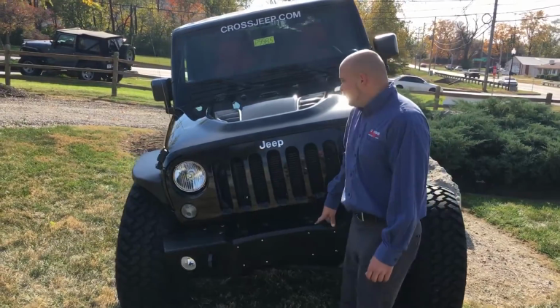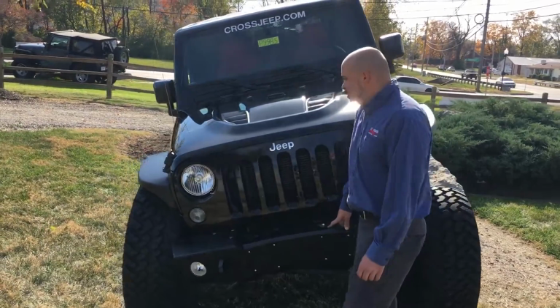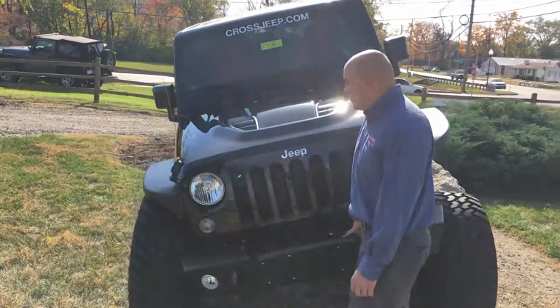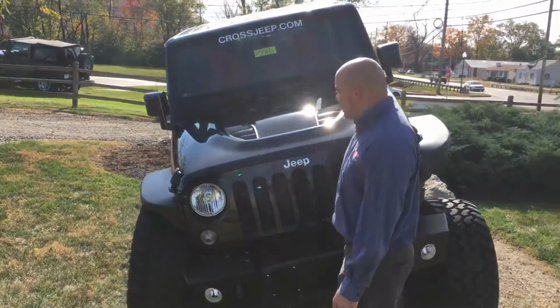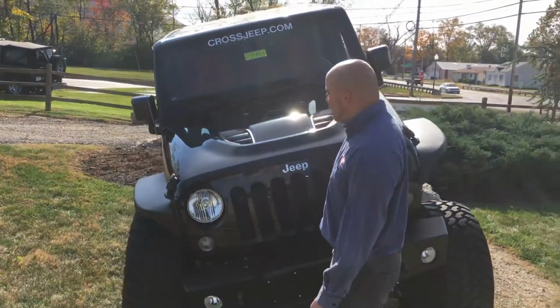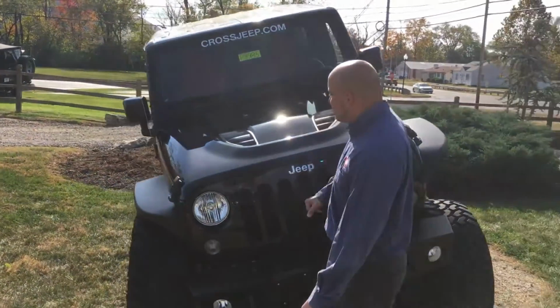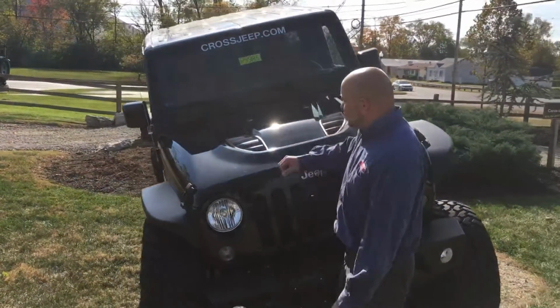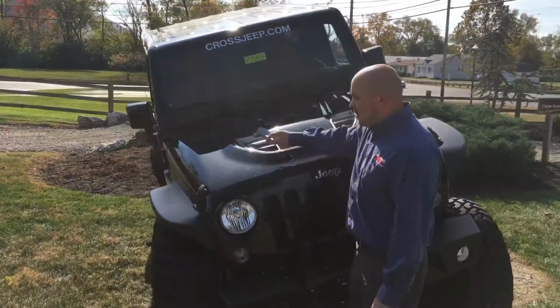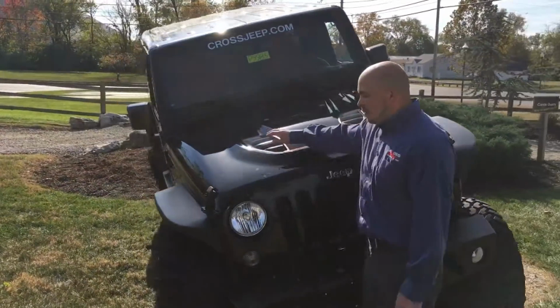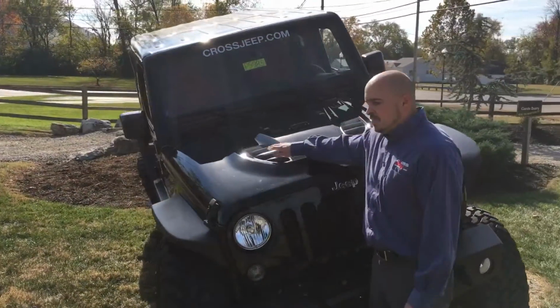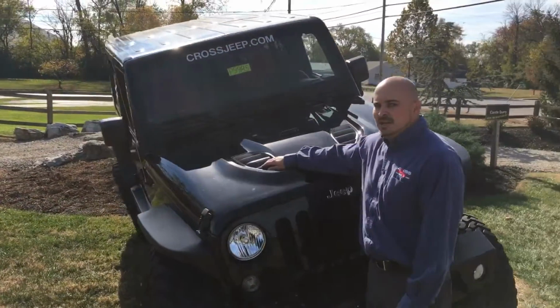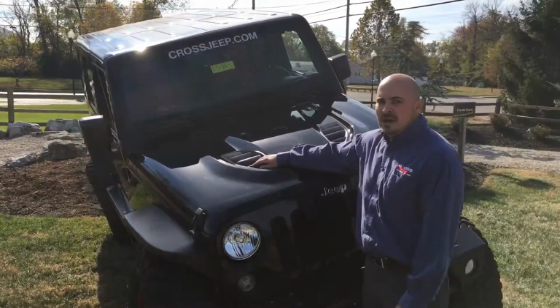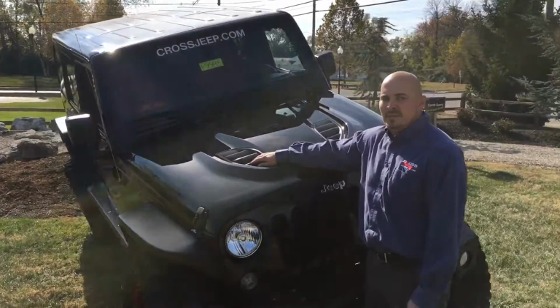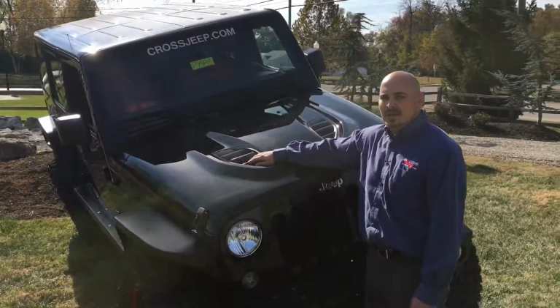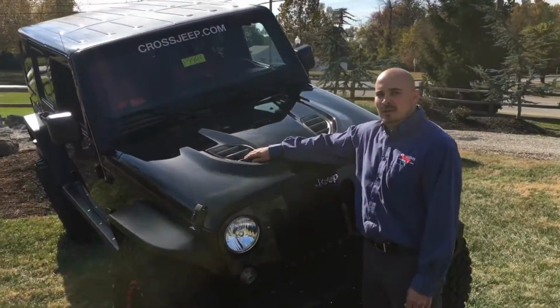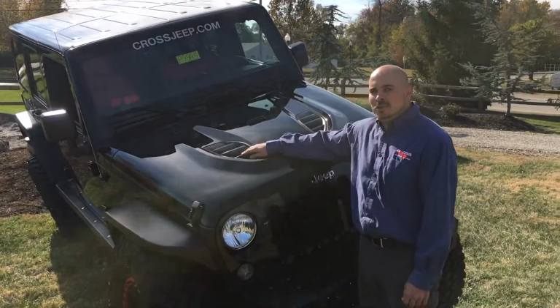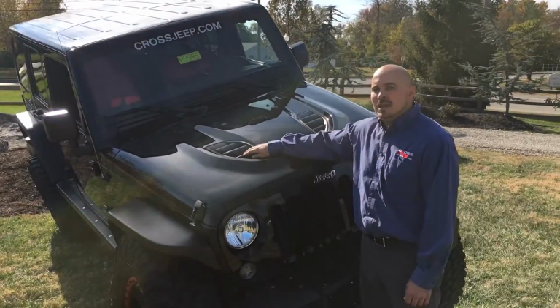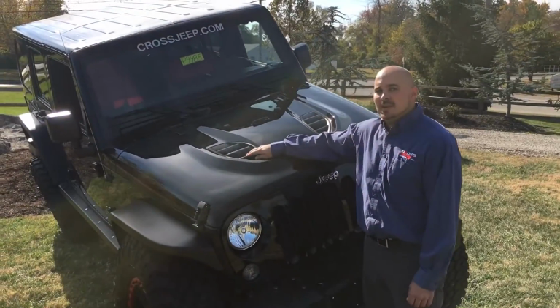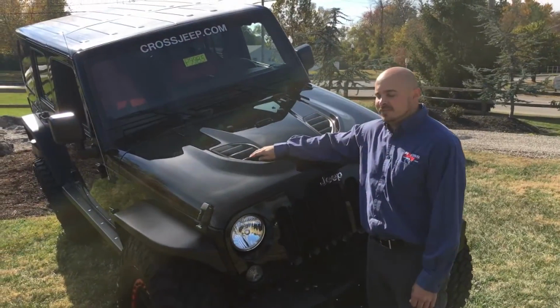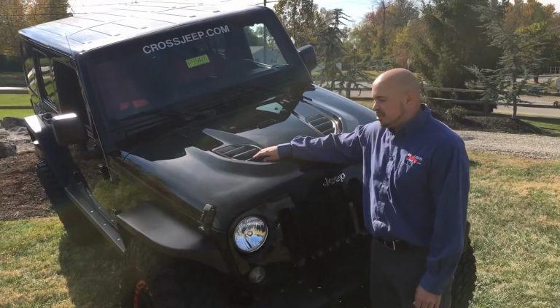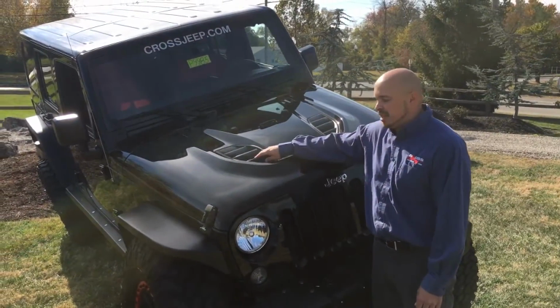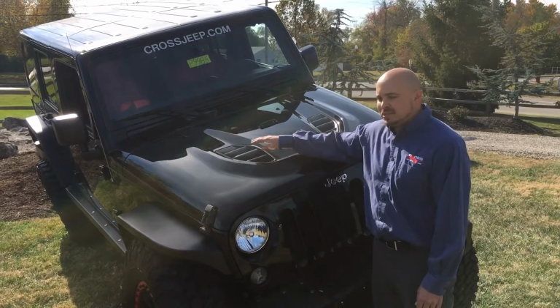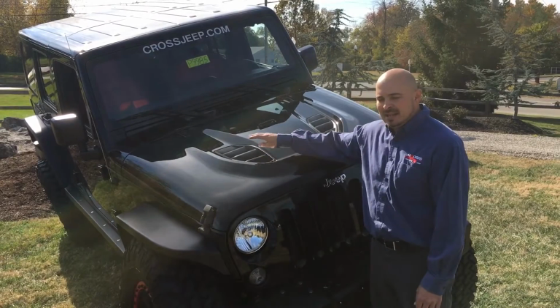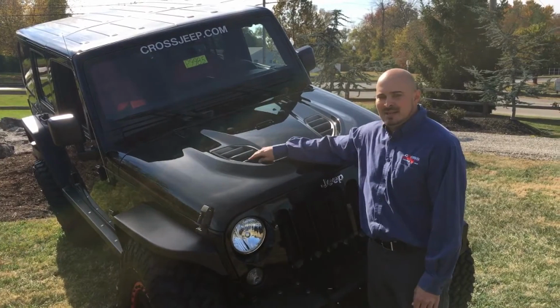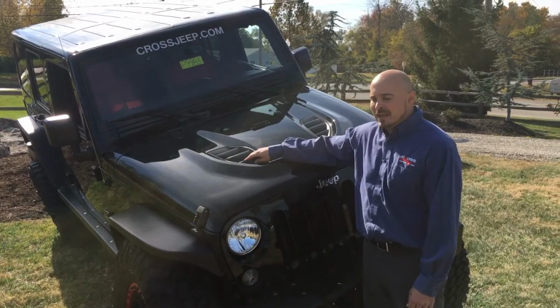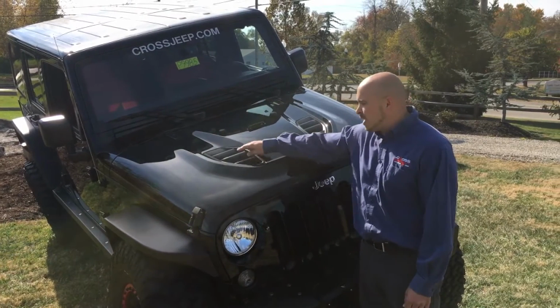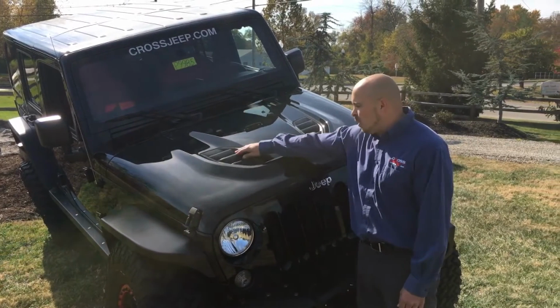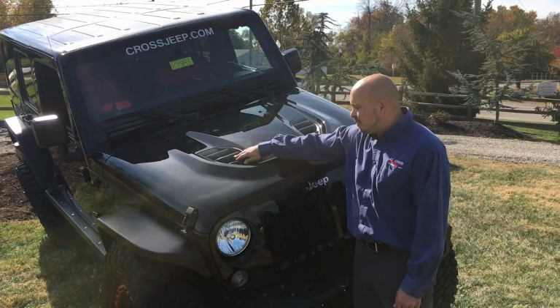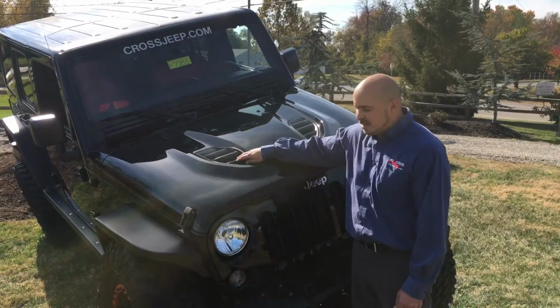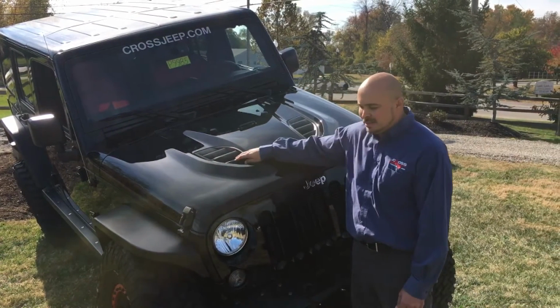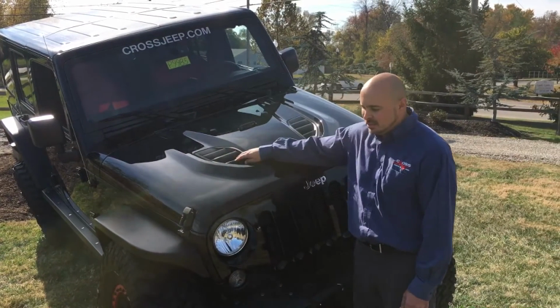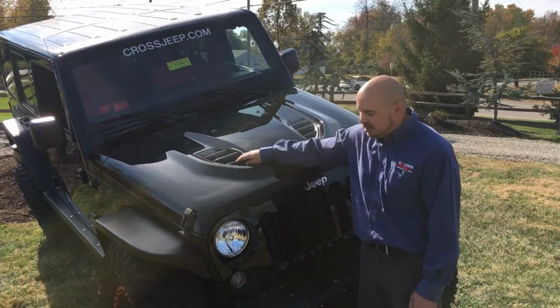One of the staples of the Hard Rock is also the Power Dome hood. The Power Dome hood not only looks great, but it has functions — it's going to actually let heat out and drain water that might get collected on the hood.